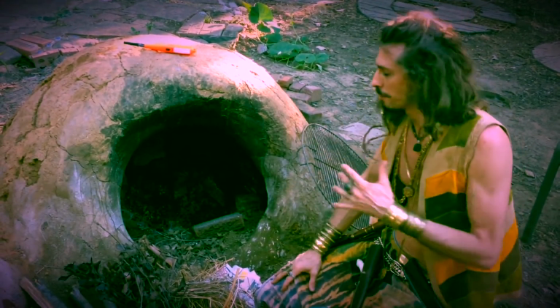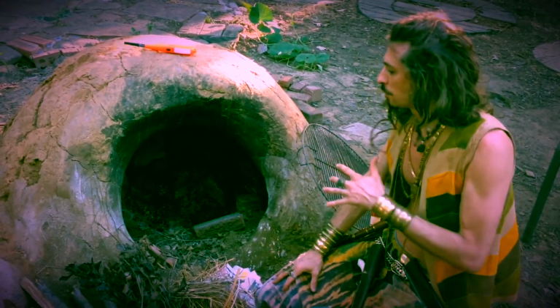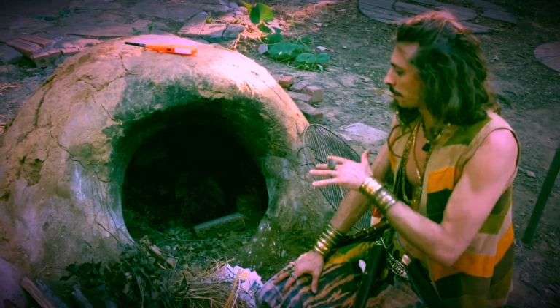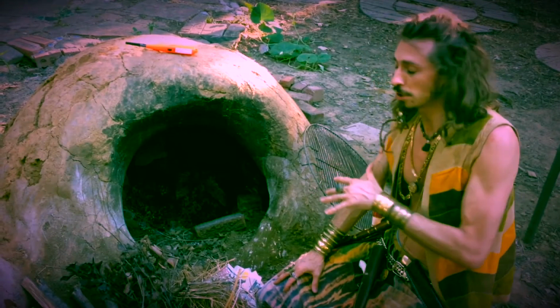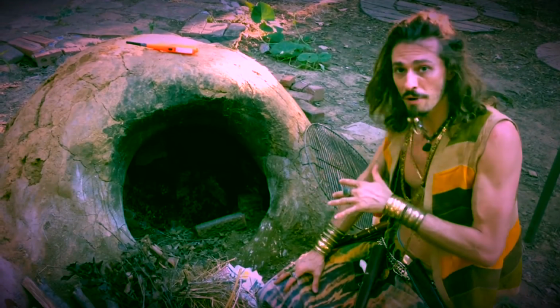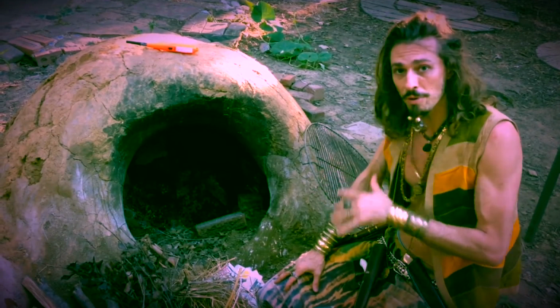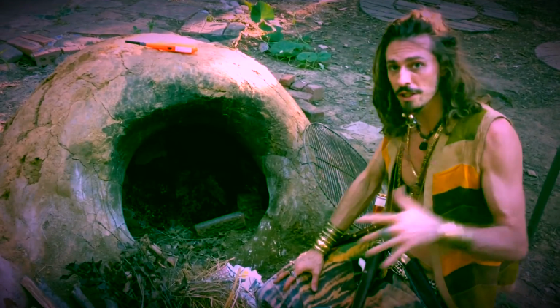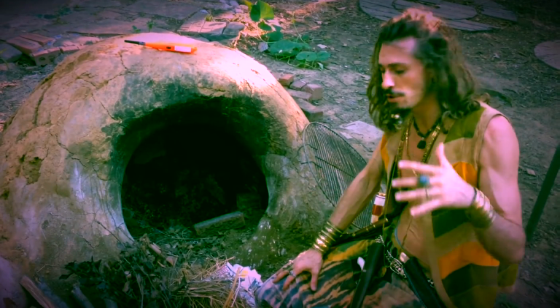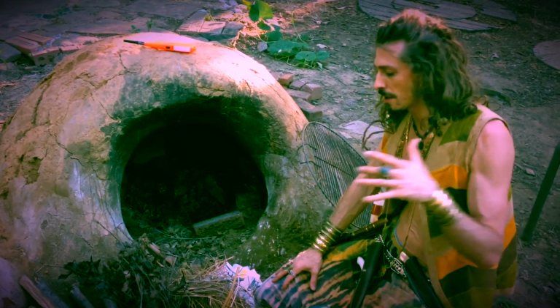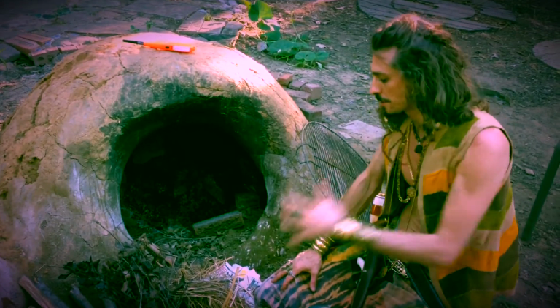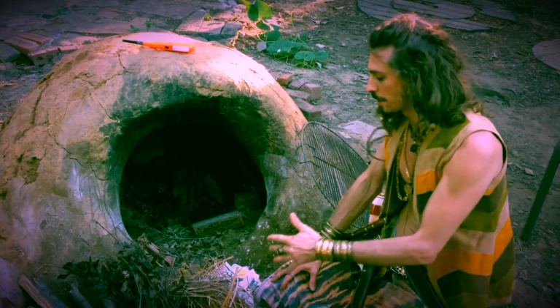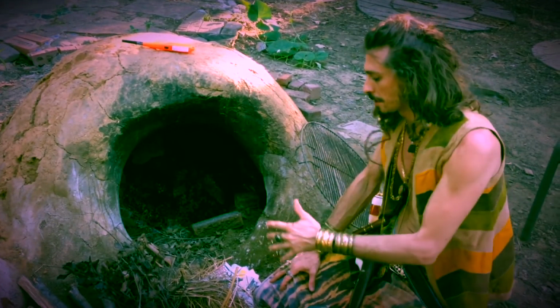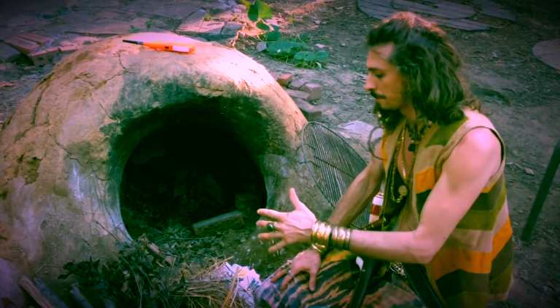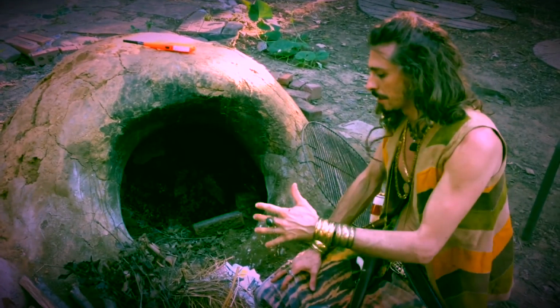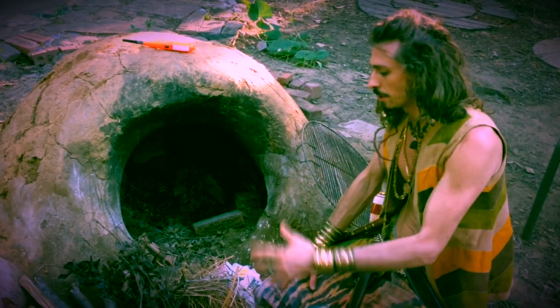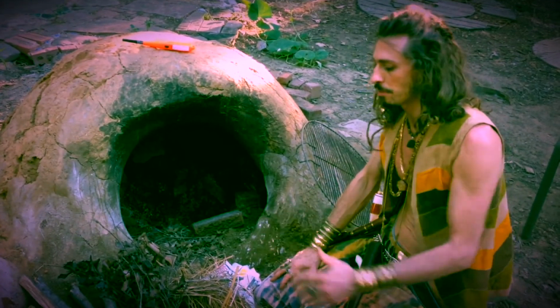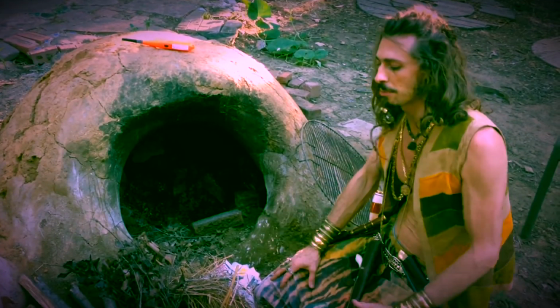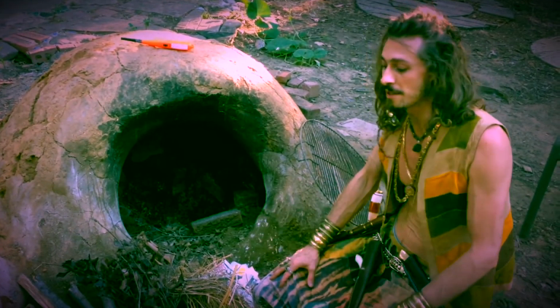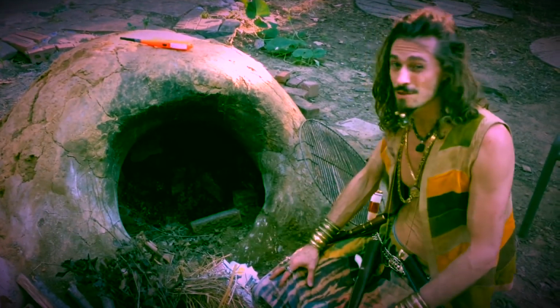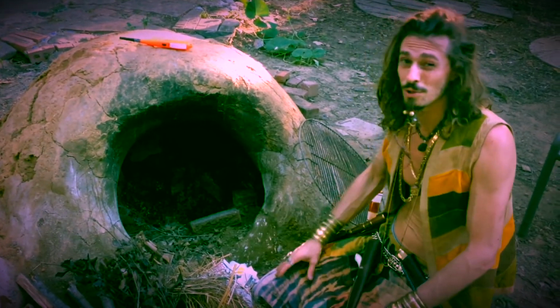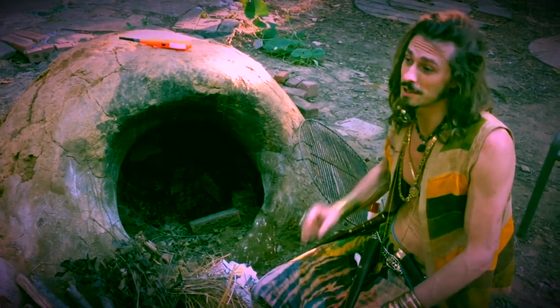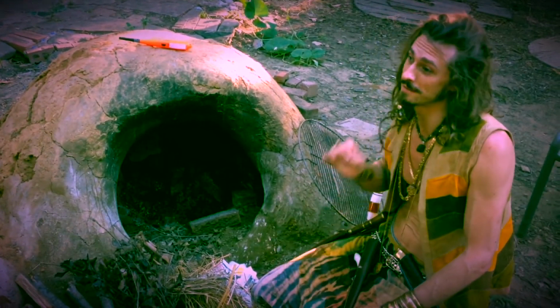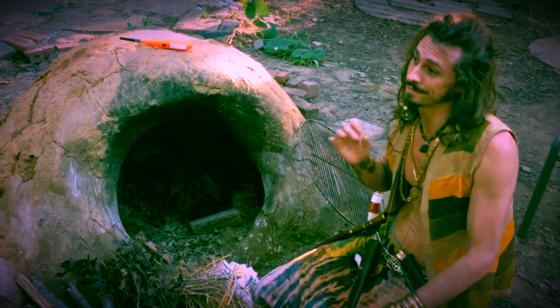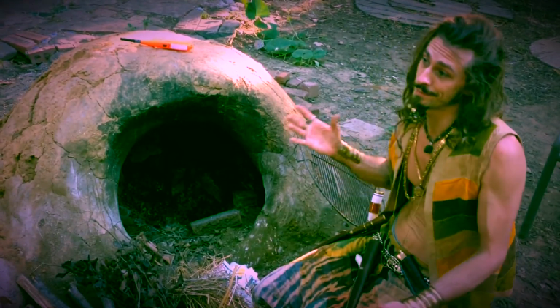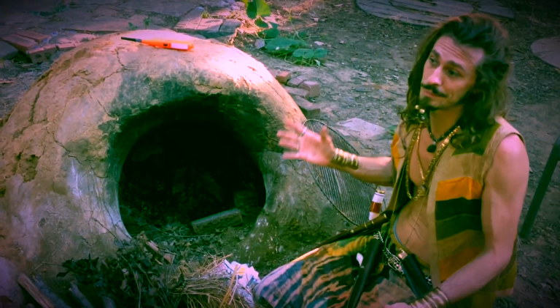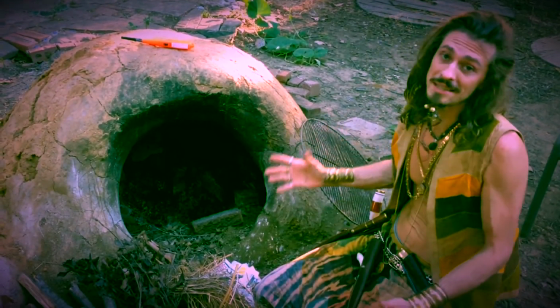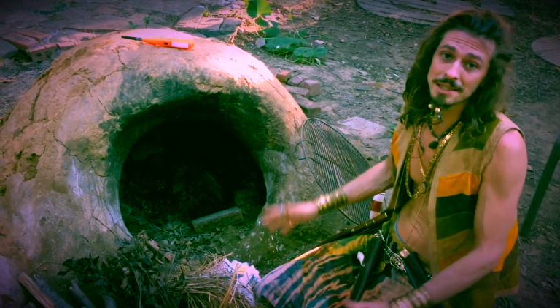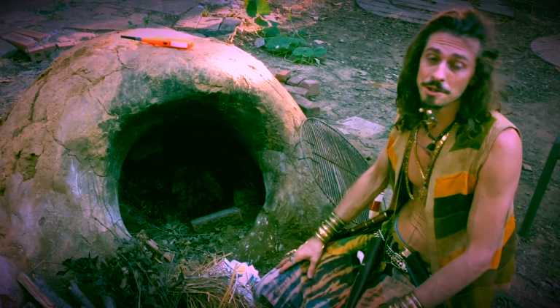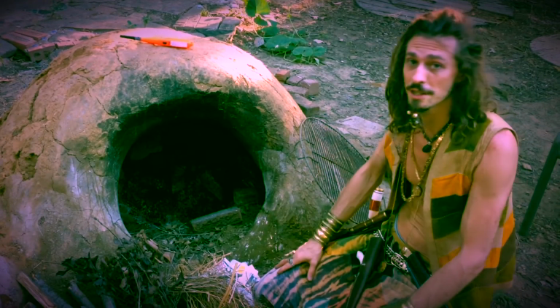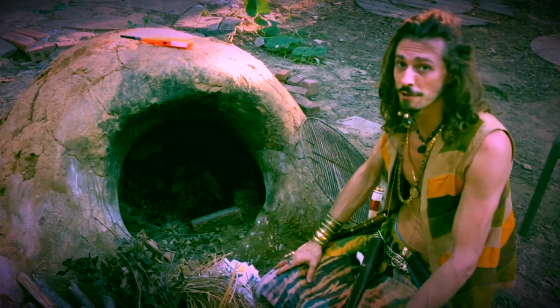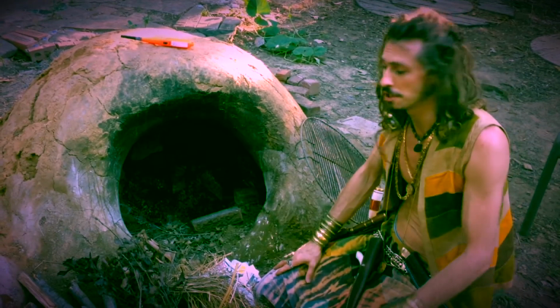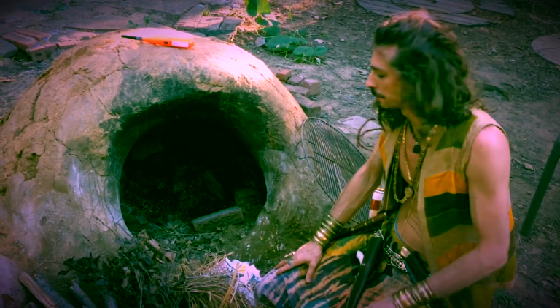So if you know how to build it properly, if you know how to start it and run it properly, these work basically as good as a convection oven.